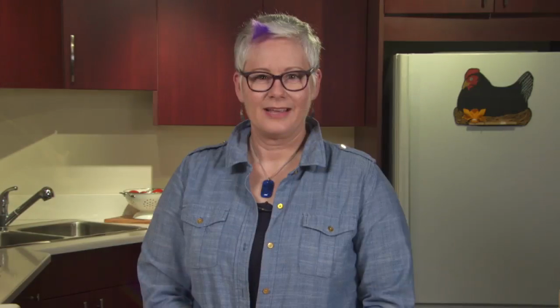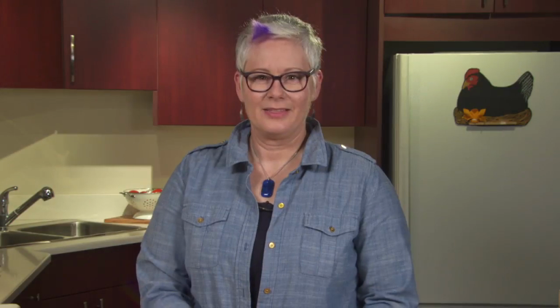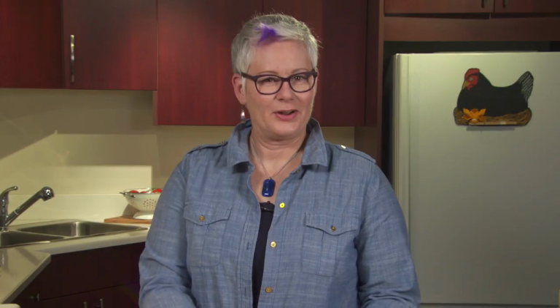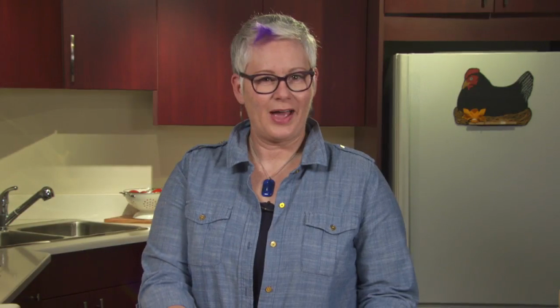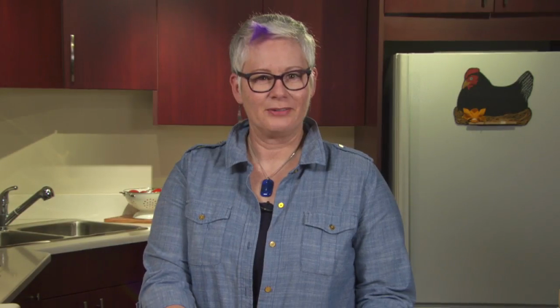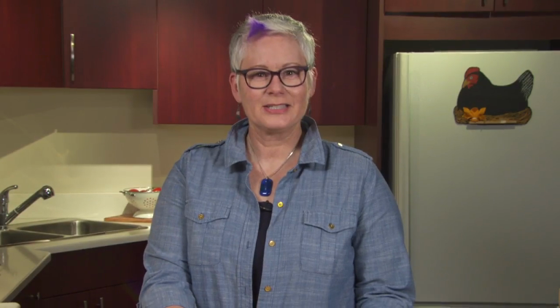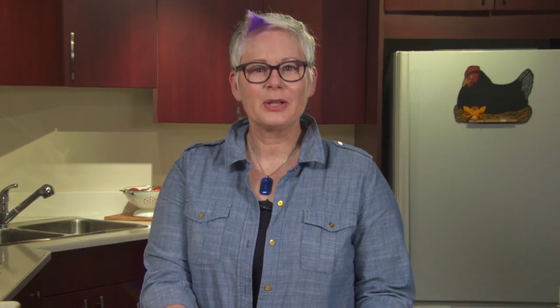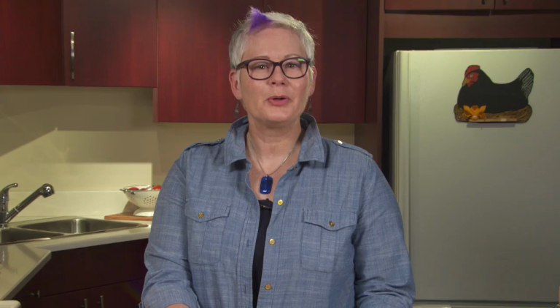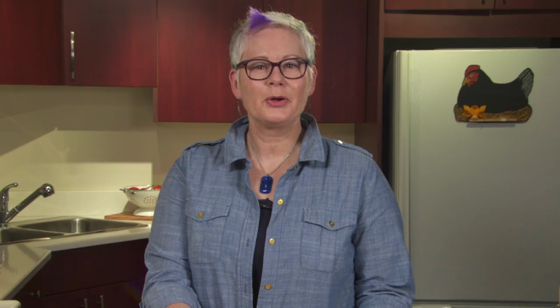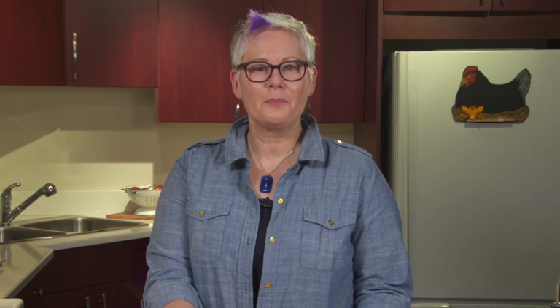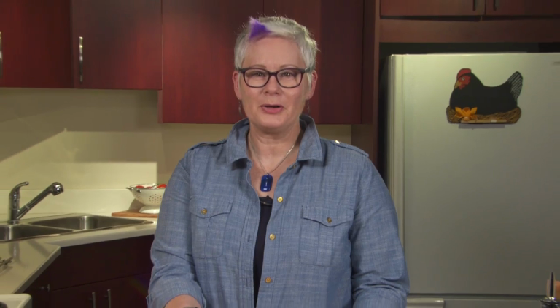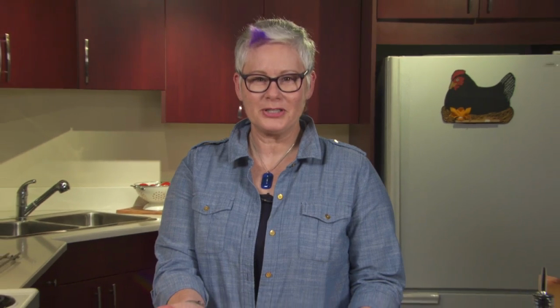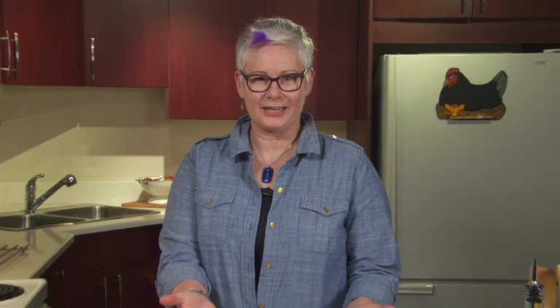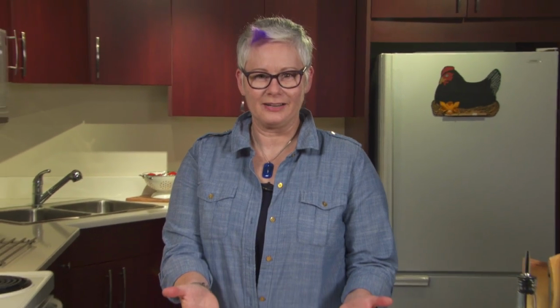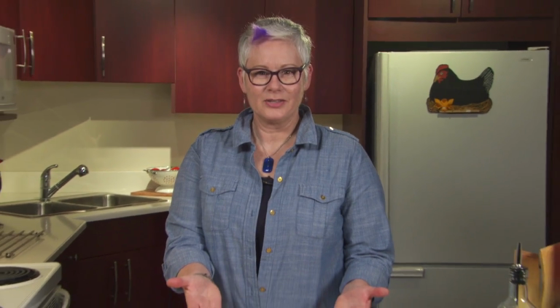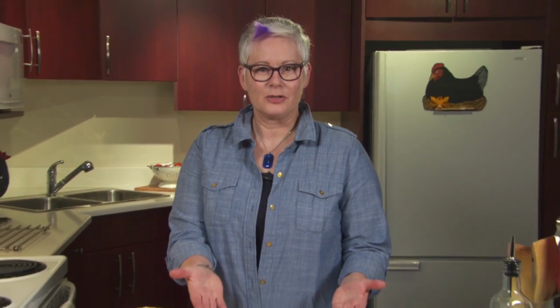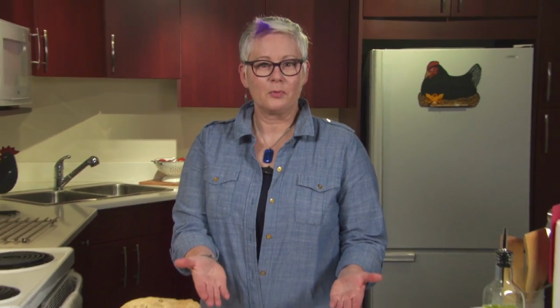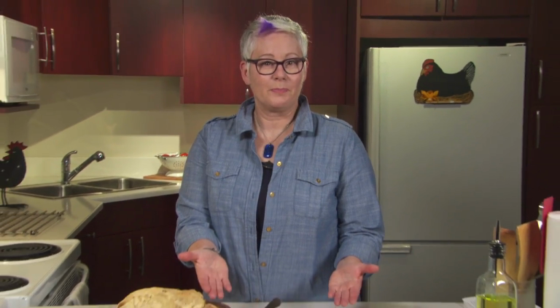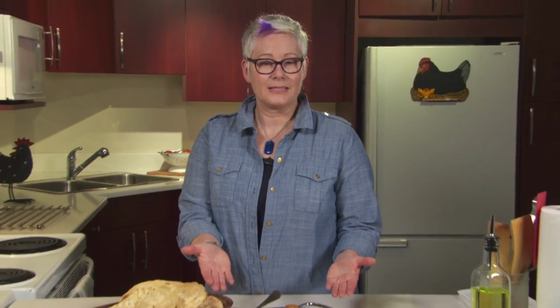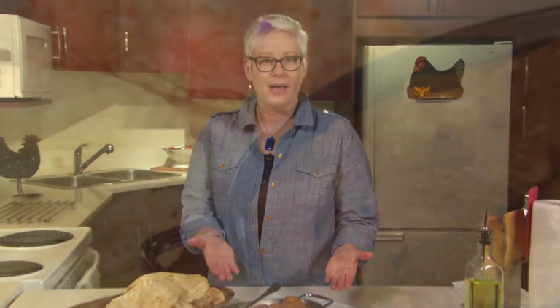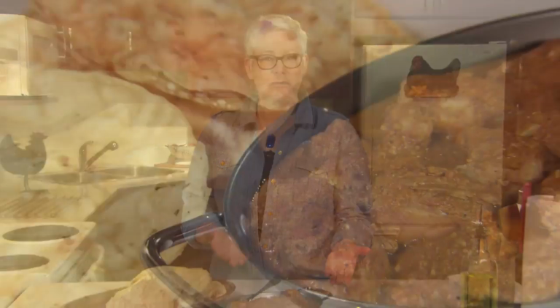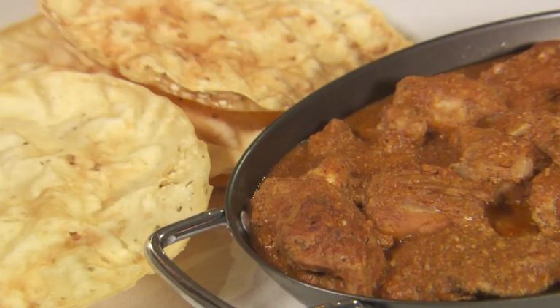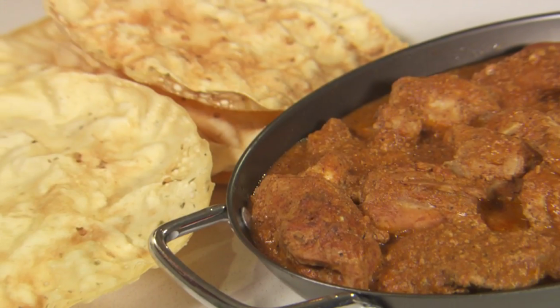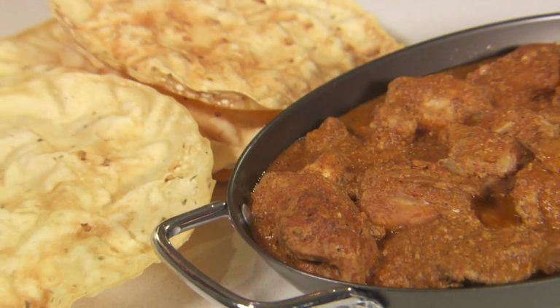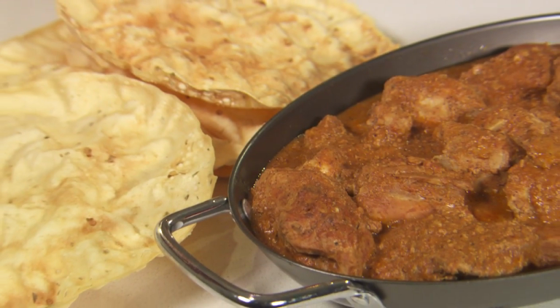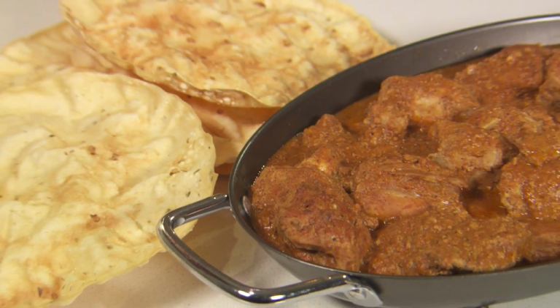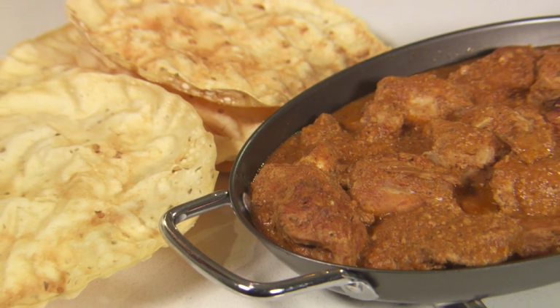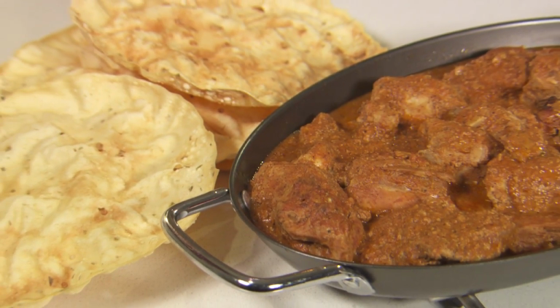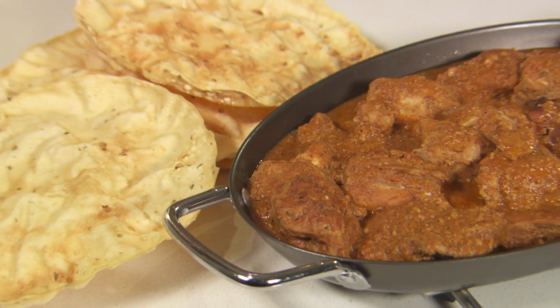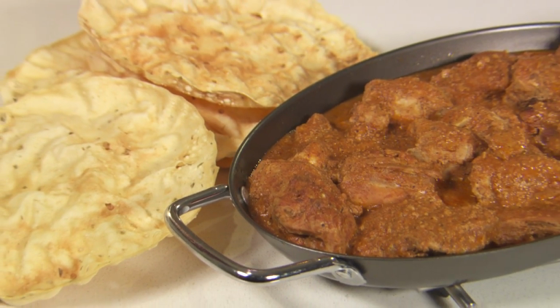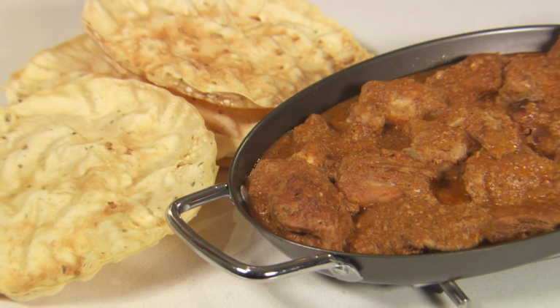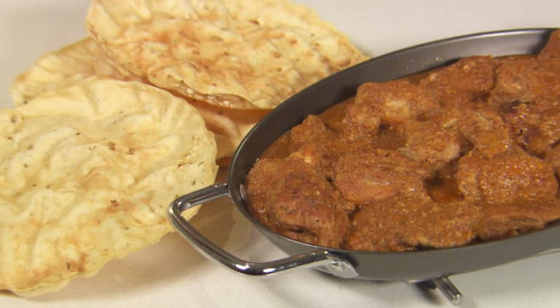There you have it, slow cooker butter chicken. Serve it with basmati rice and naan bread or papadams.